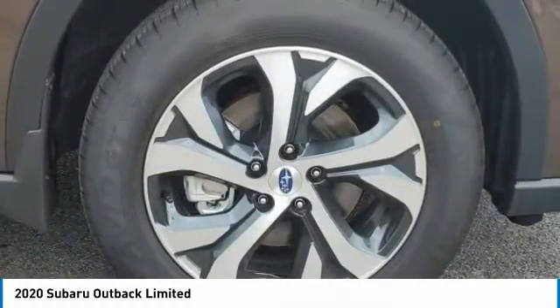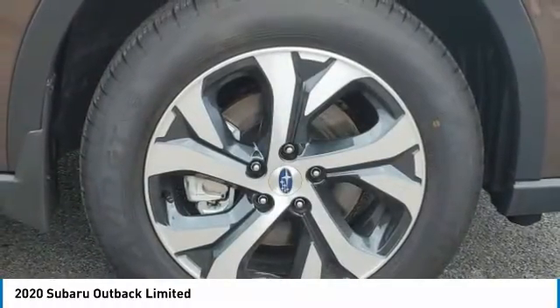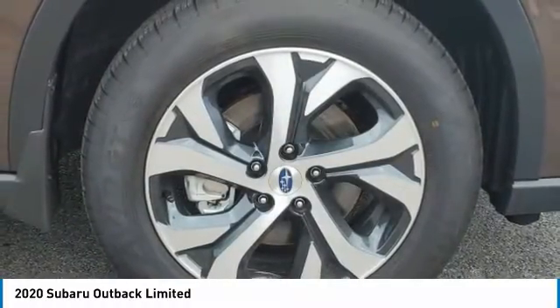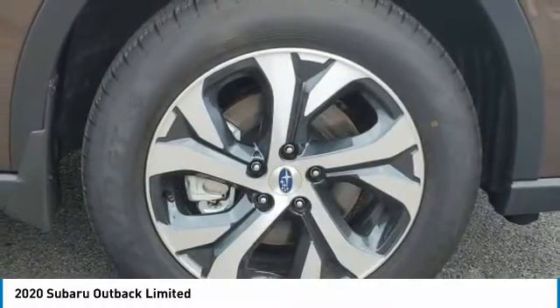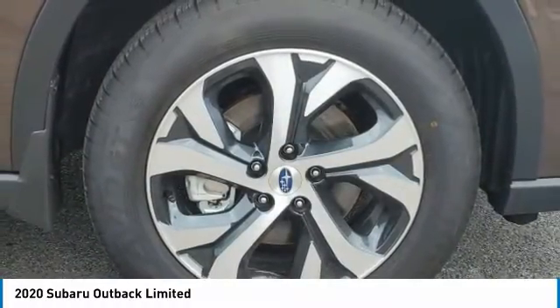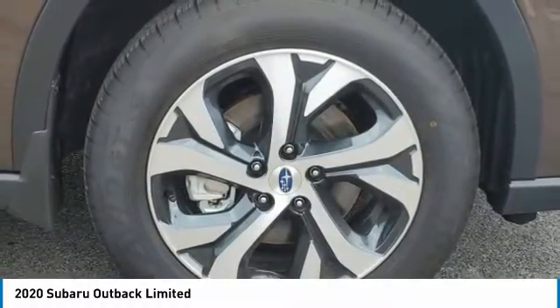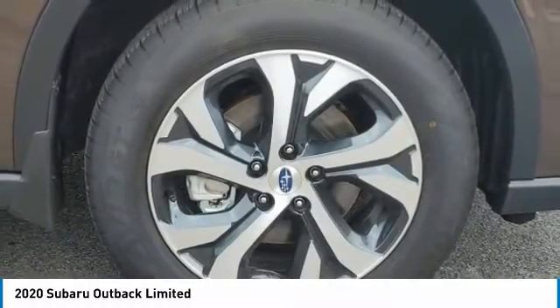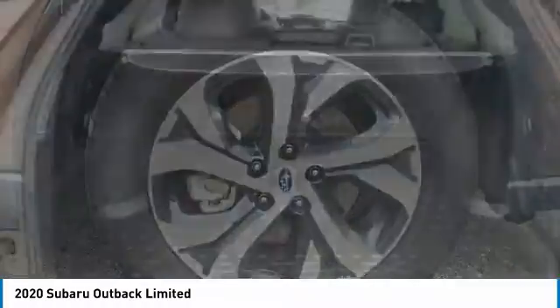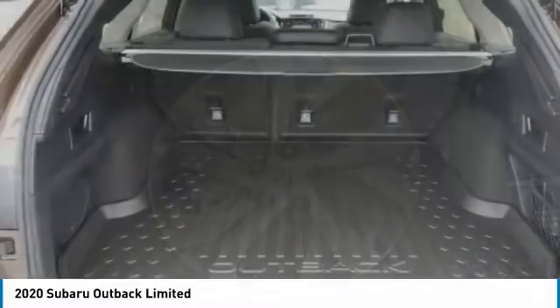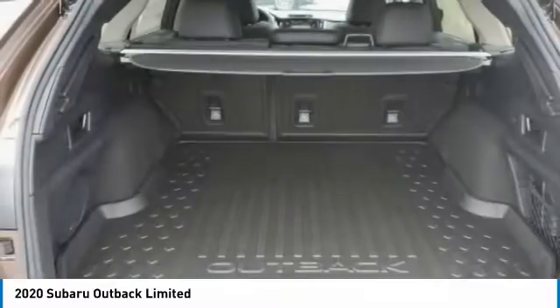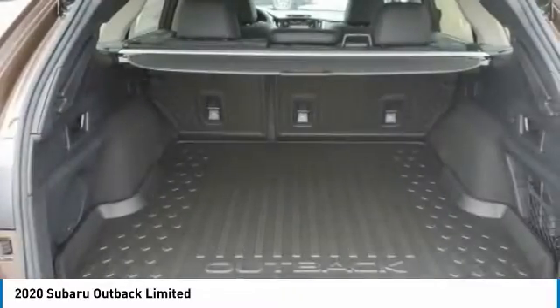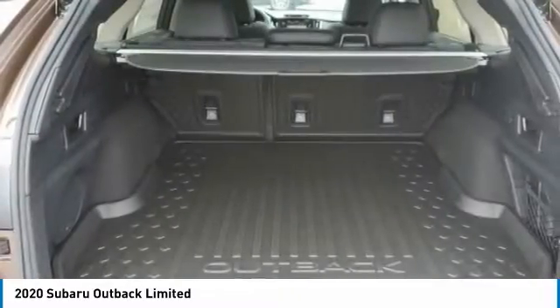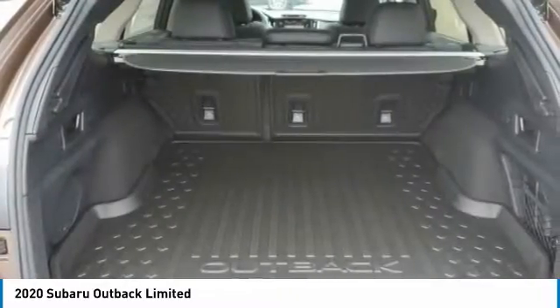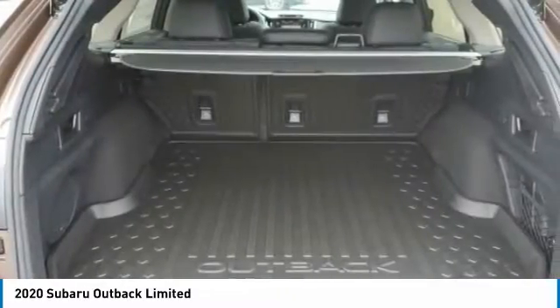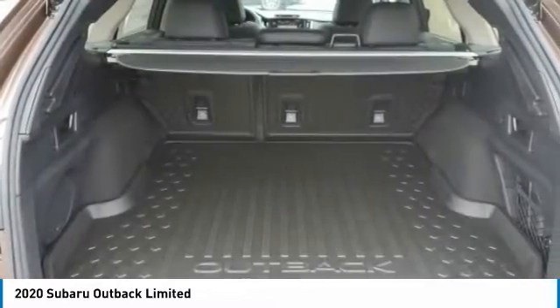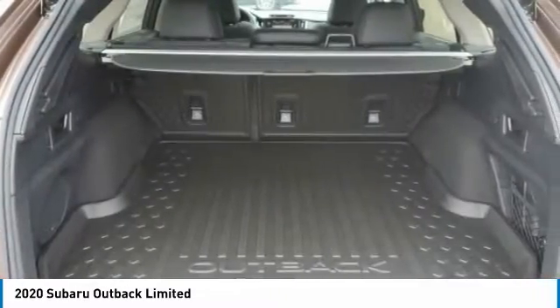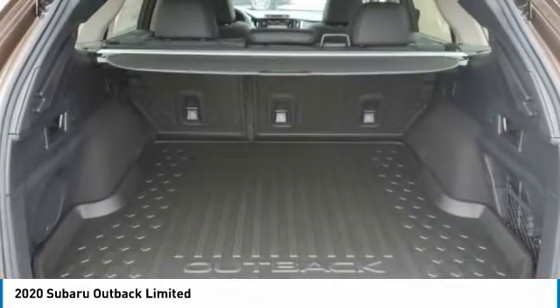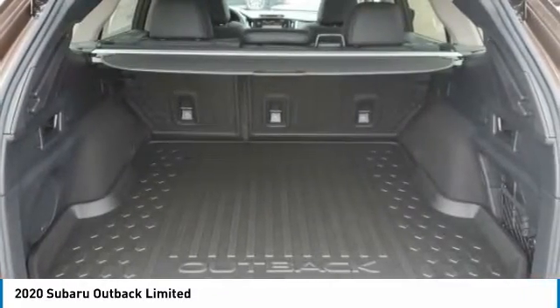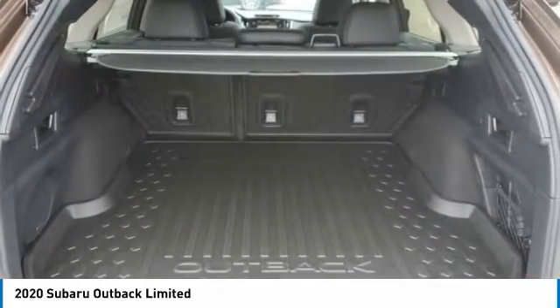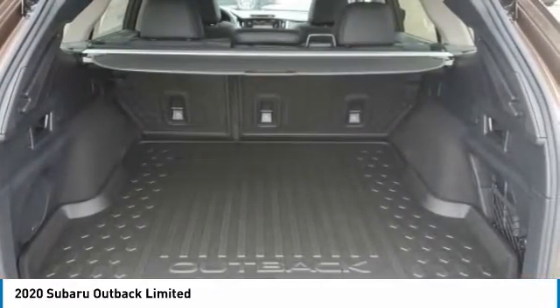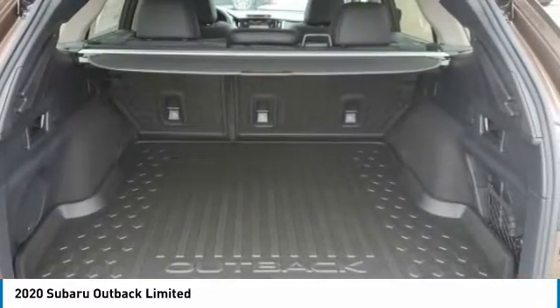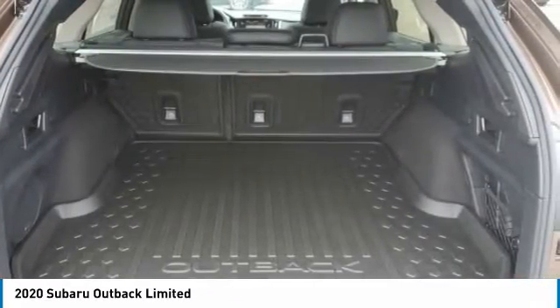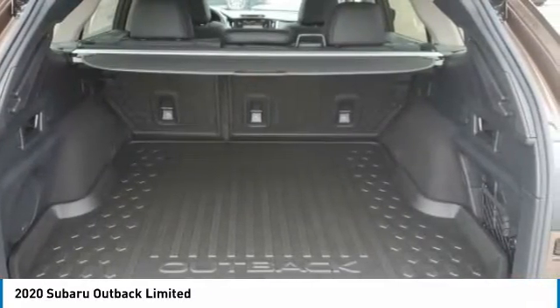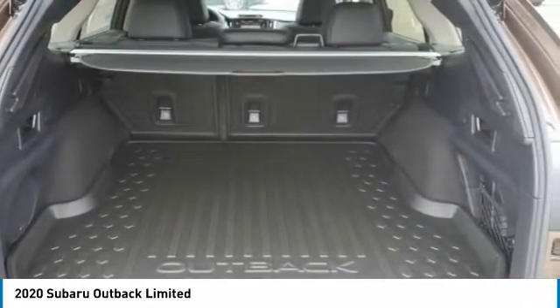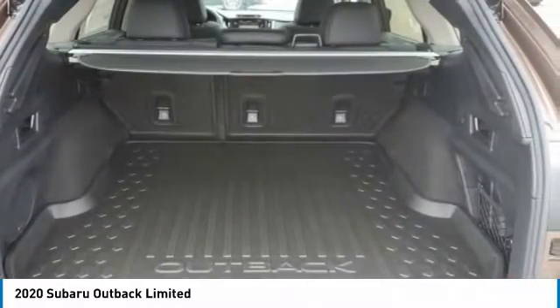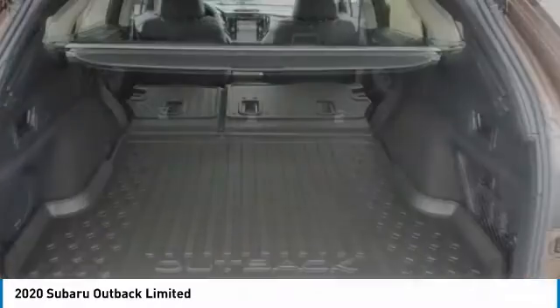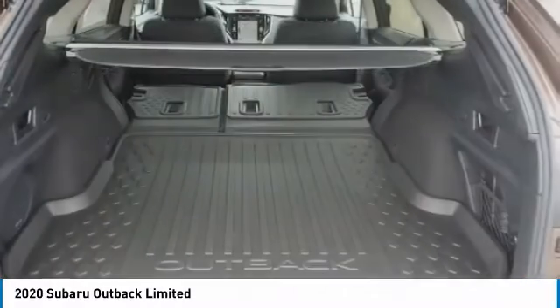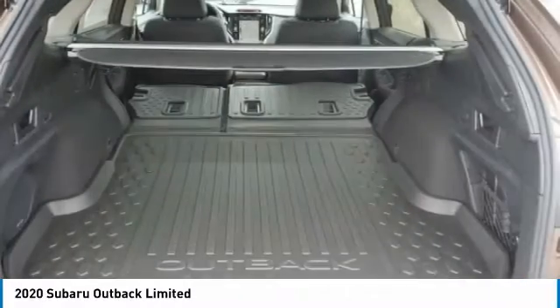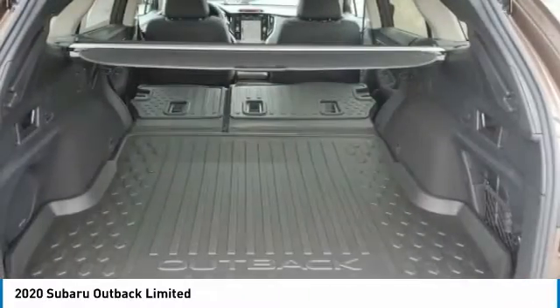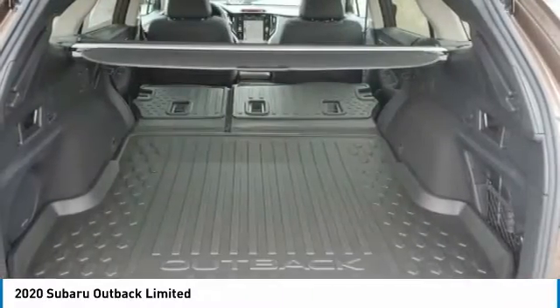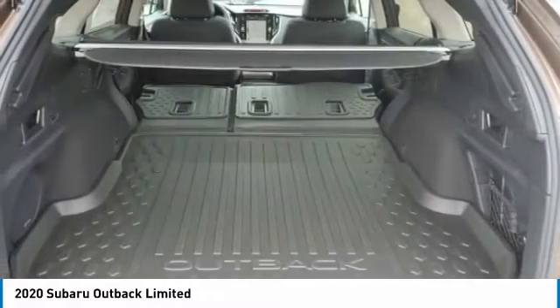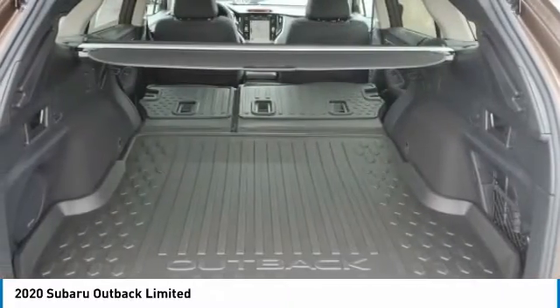Daytime running lights, privacy glass, fog lamps, integrated turn signal mirrors.